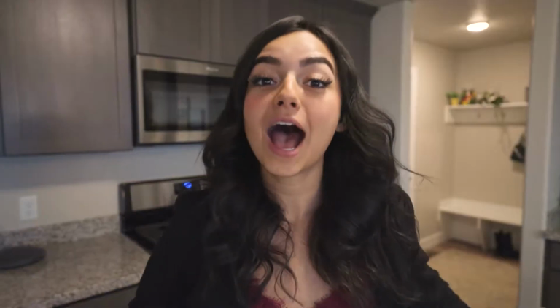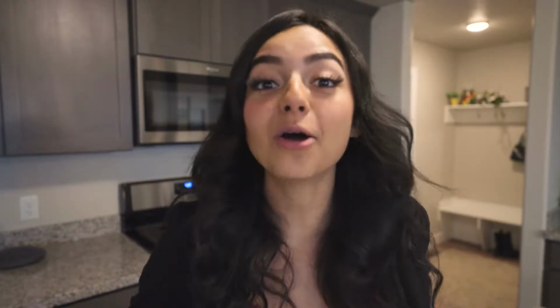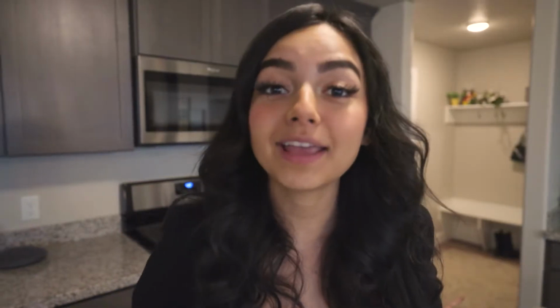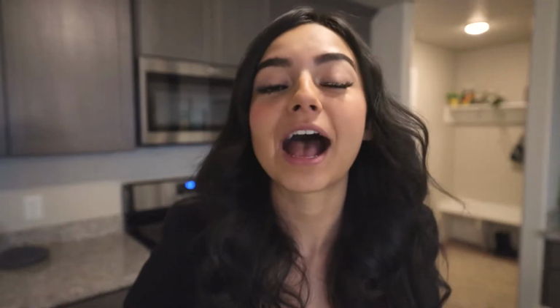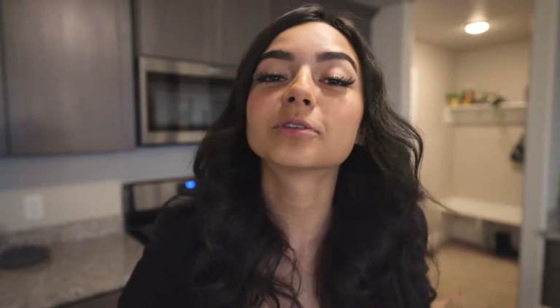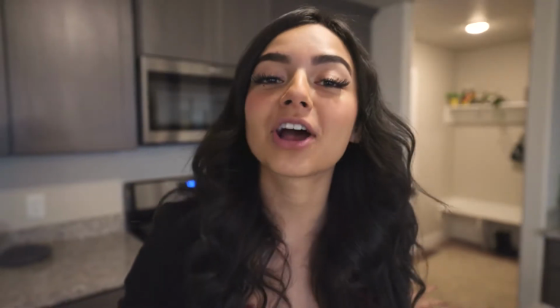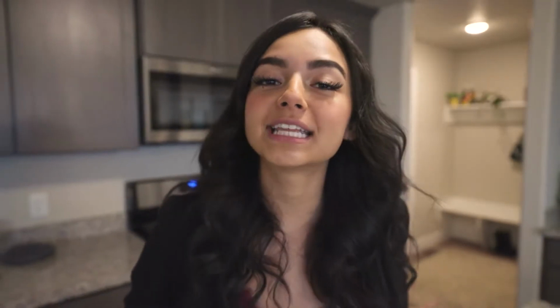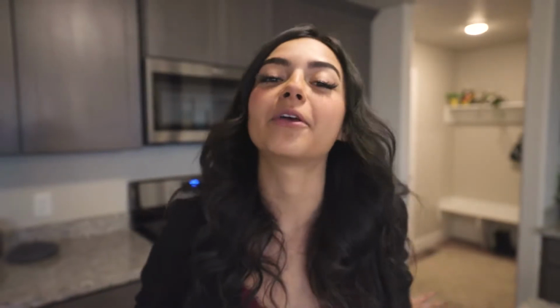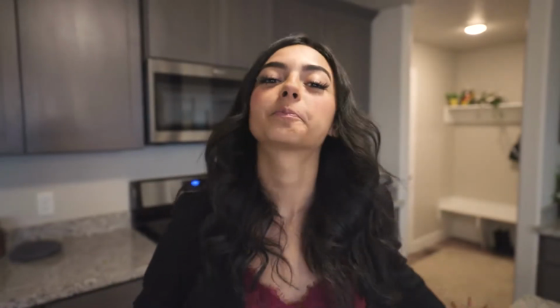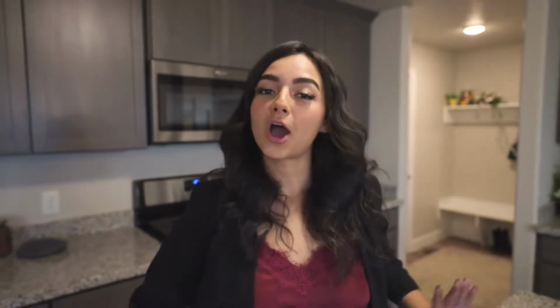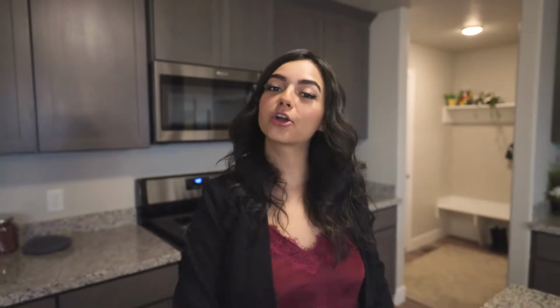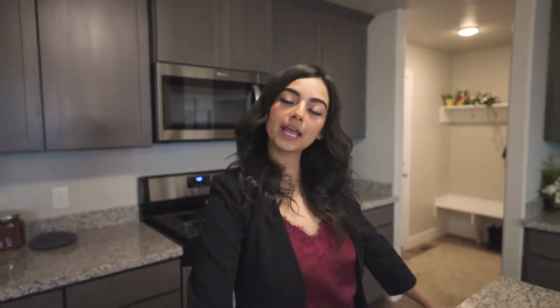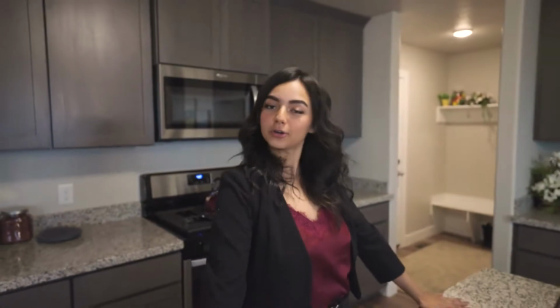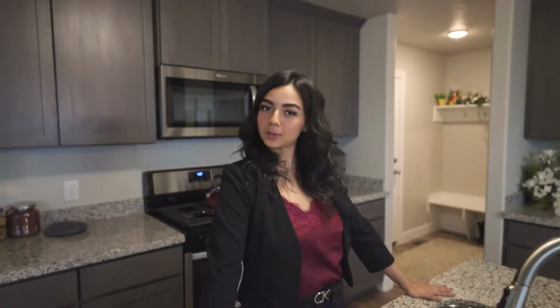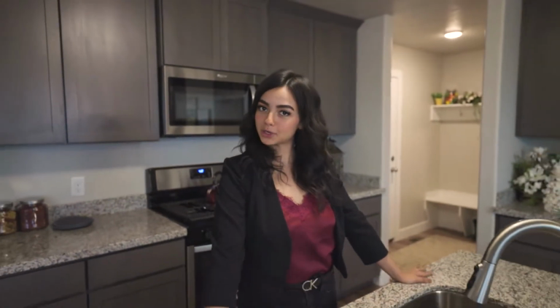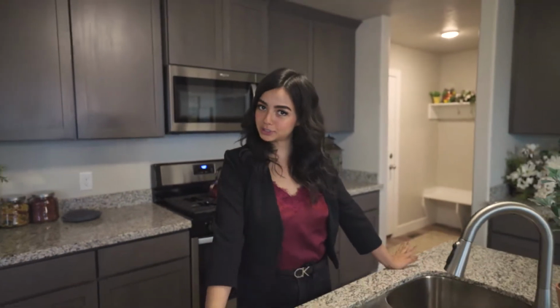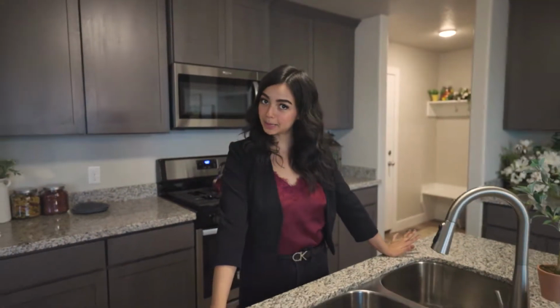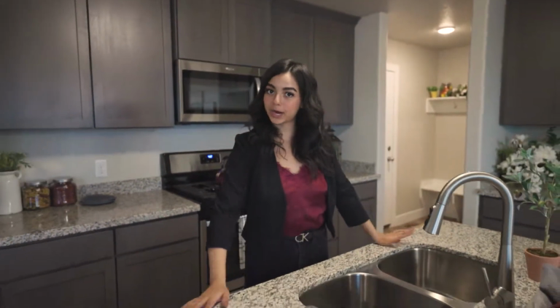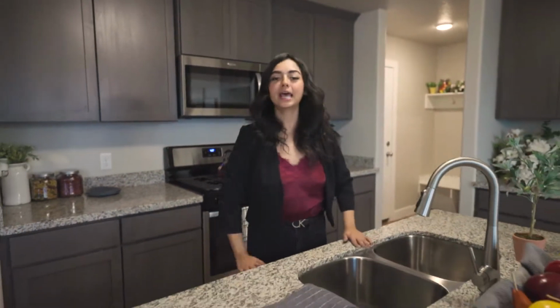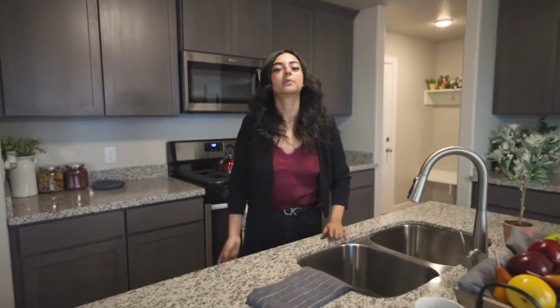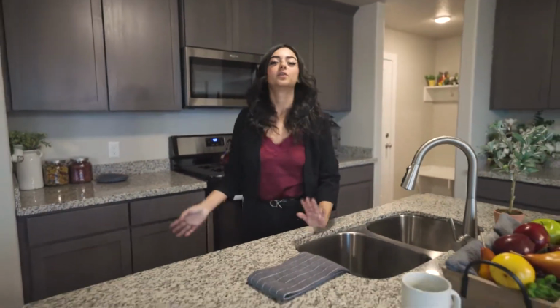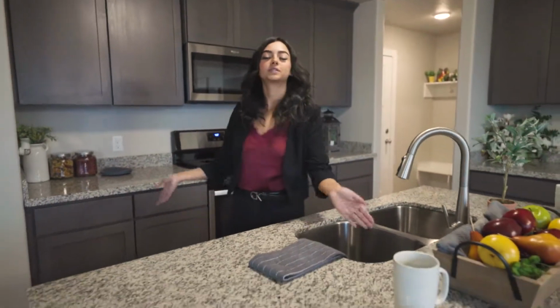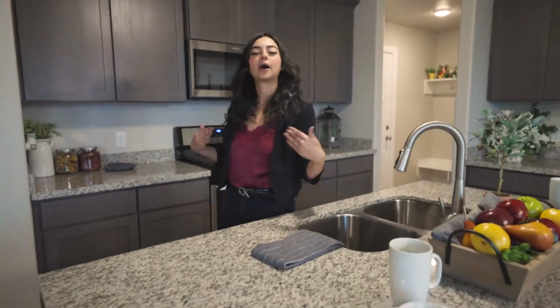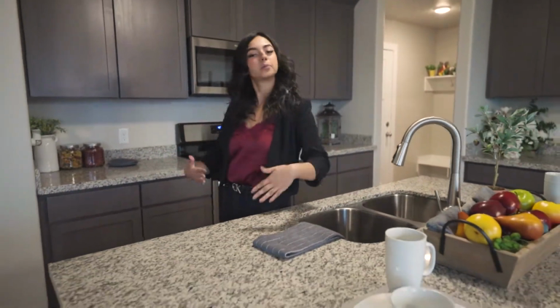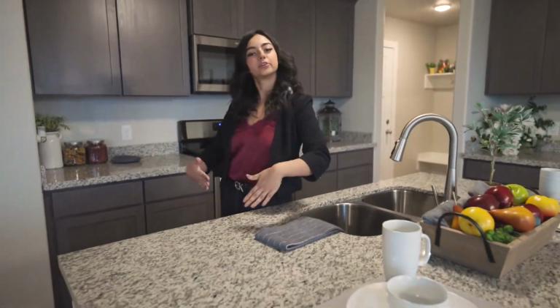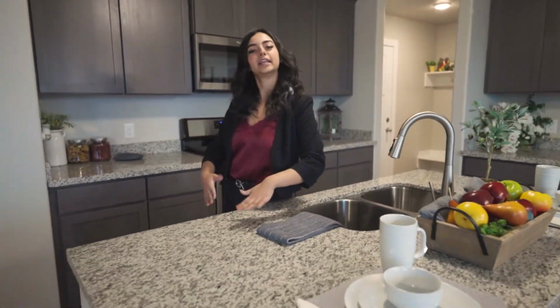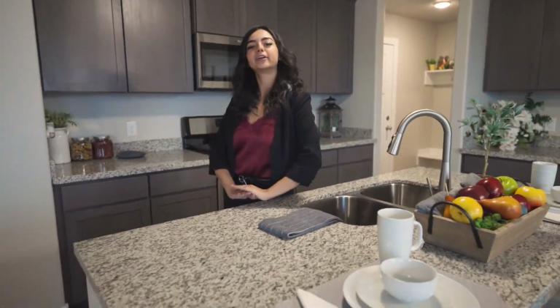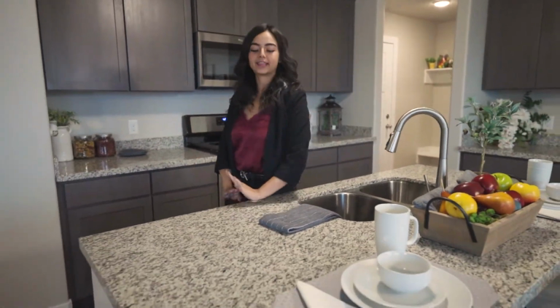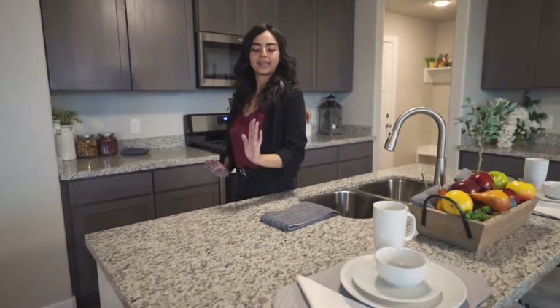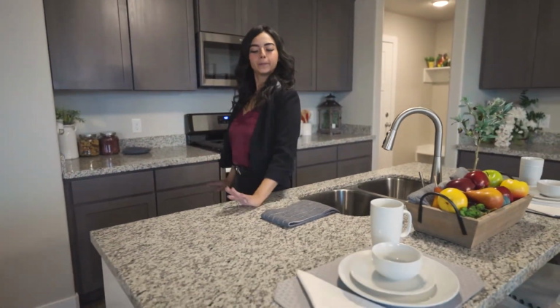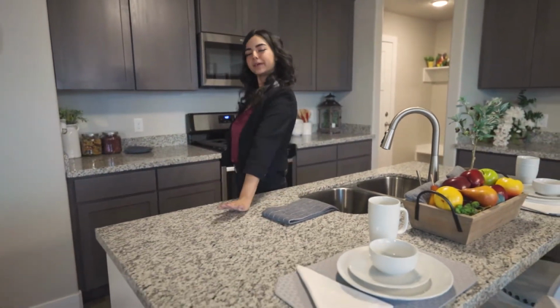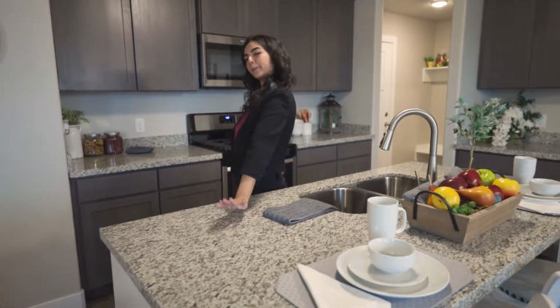Oh wait, I almost forgot to tell you. Our granite countertops are usually an upgrade, but if you use our preferred lender then they come with the home.